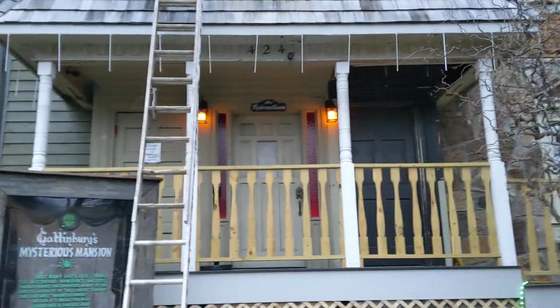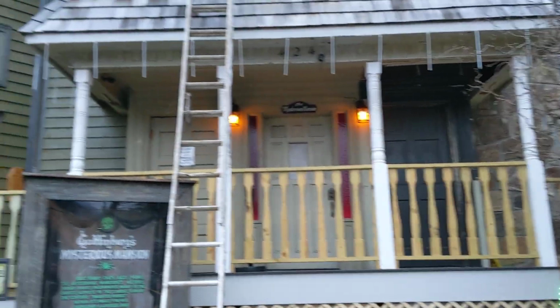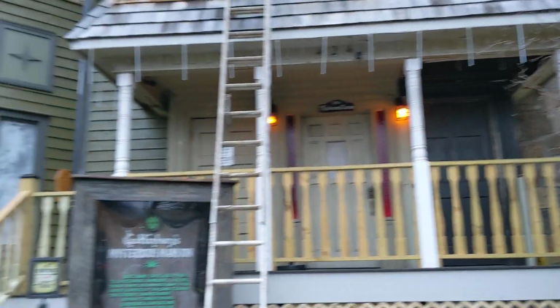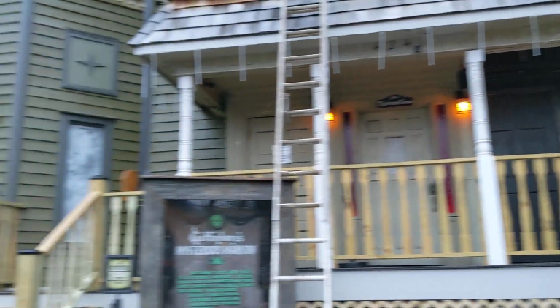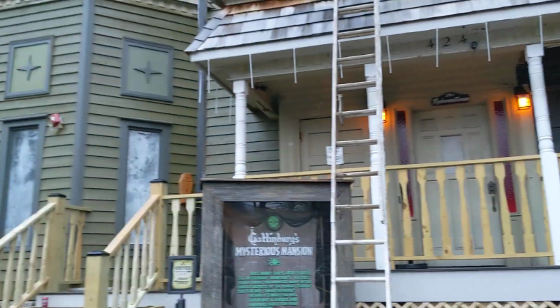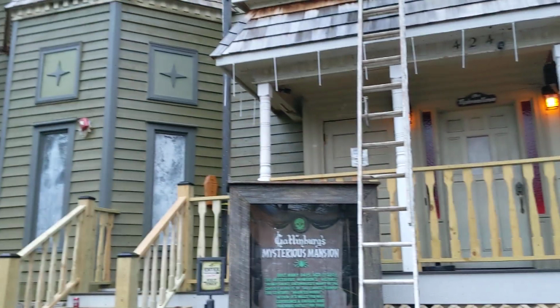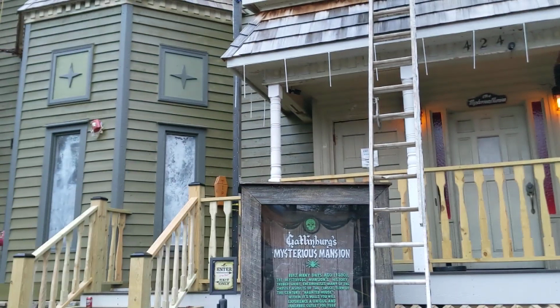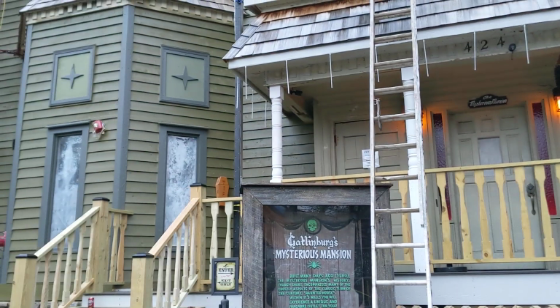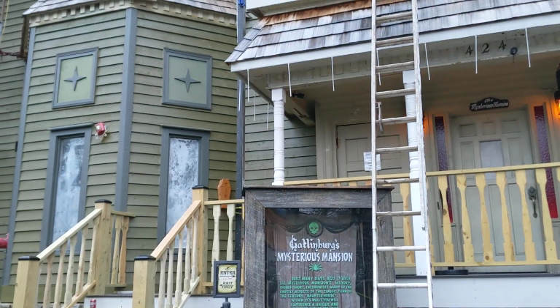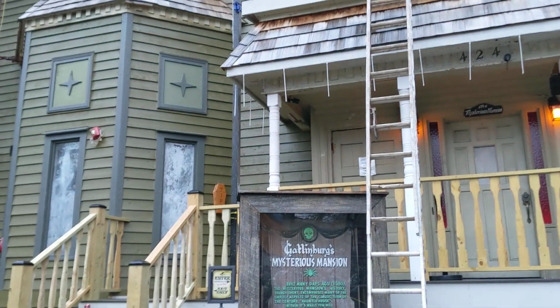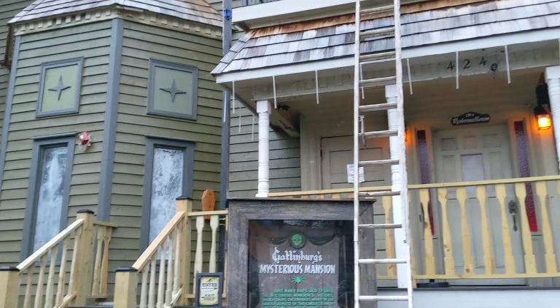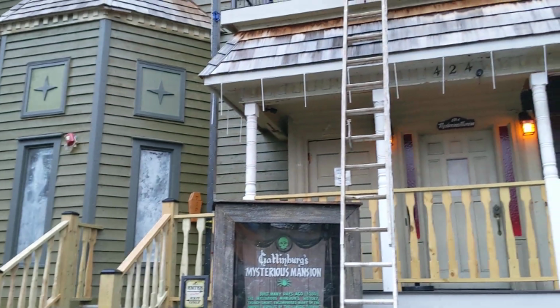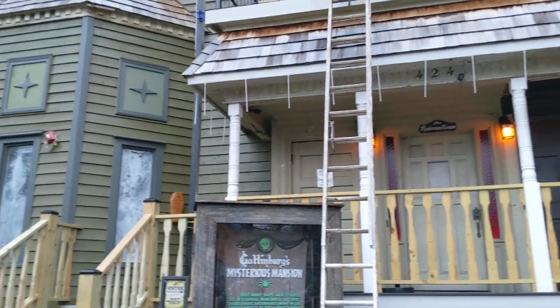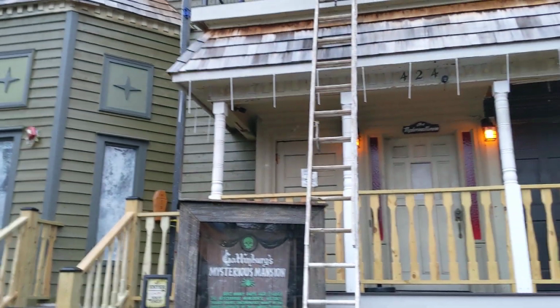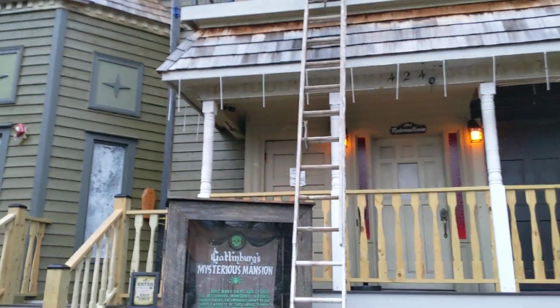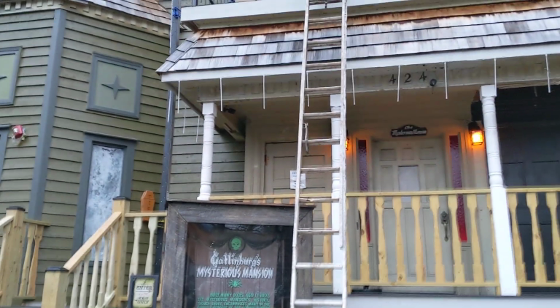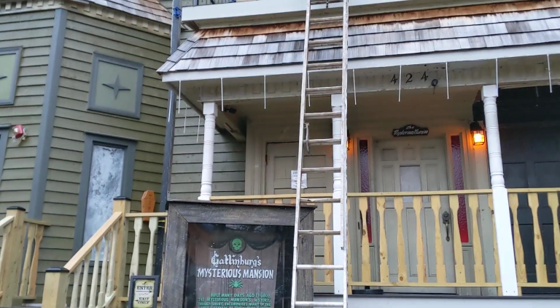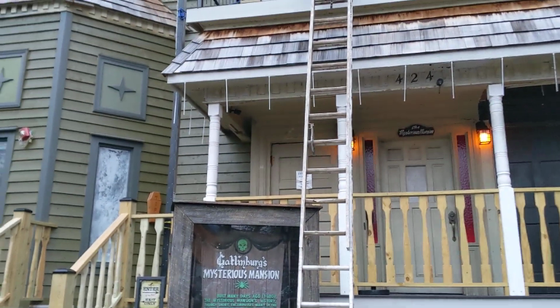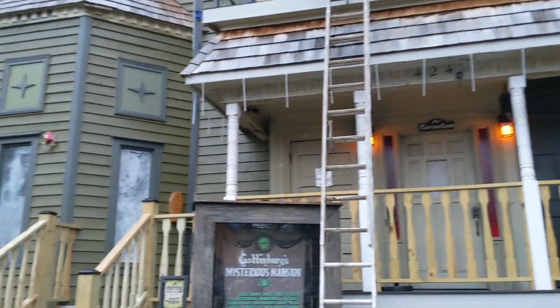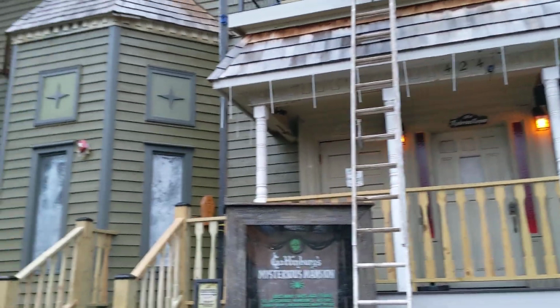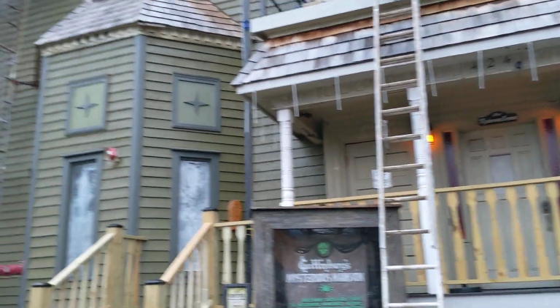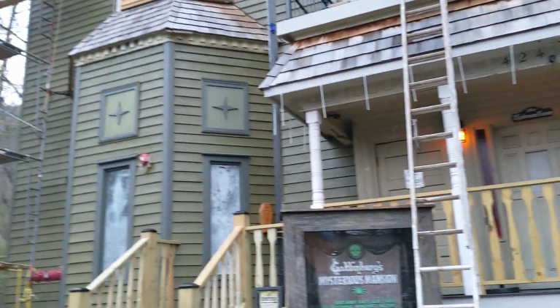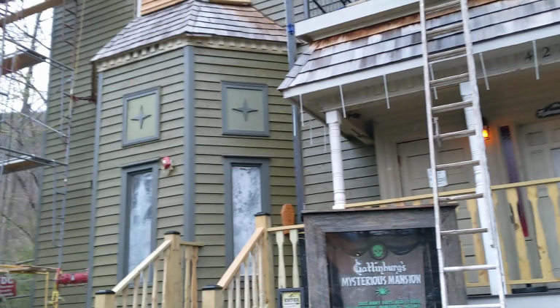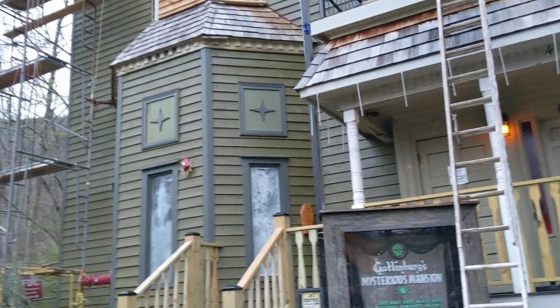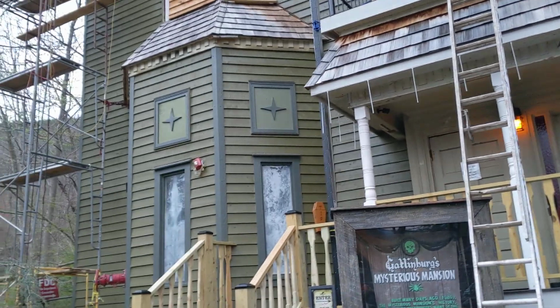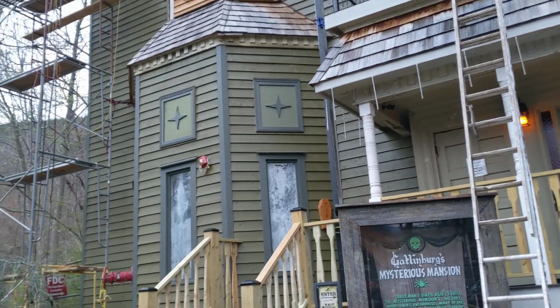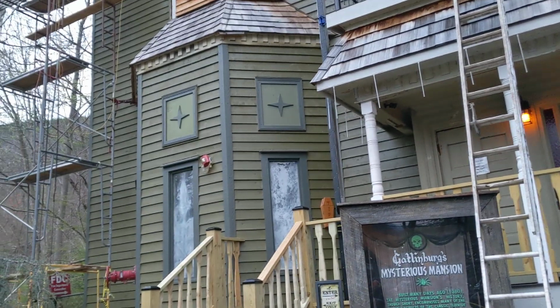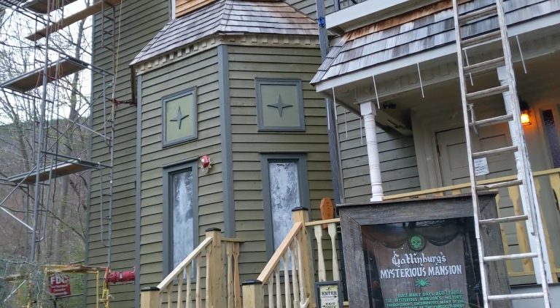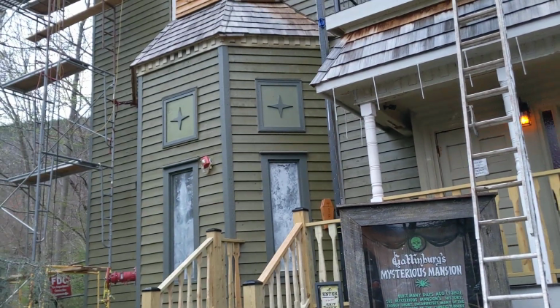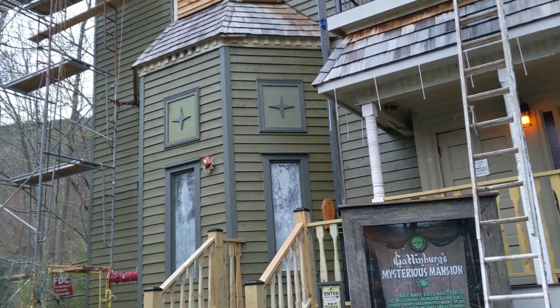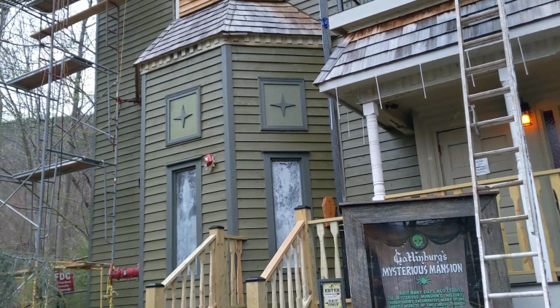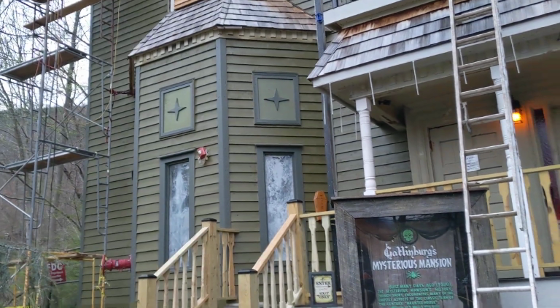If you've never seen the mysterious mansion, you've got to check it out. It's one of the most unique haunted houses in the country, if not the world.